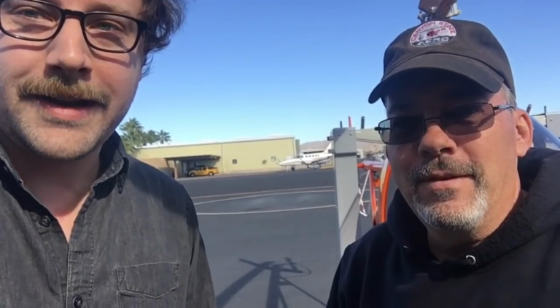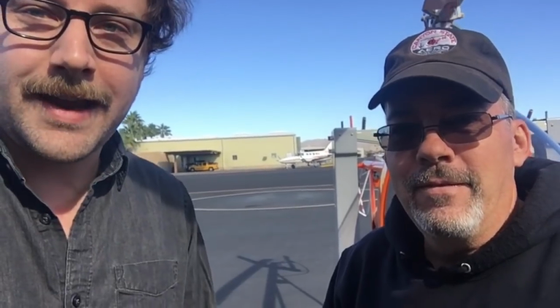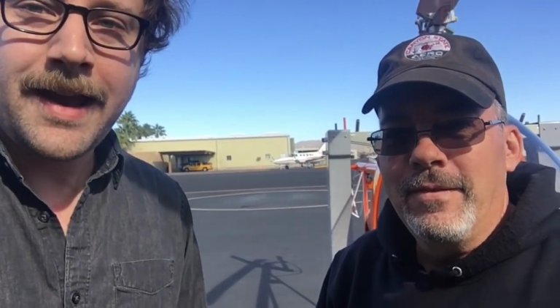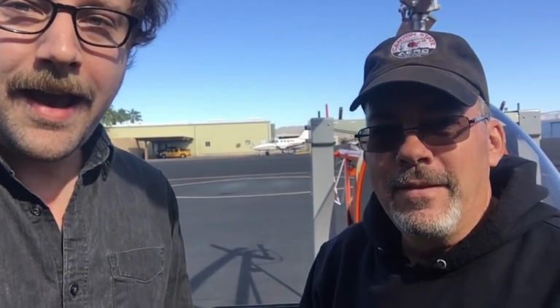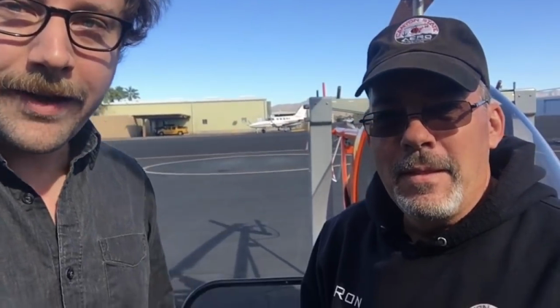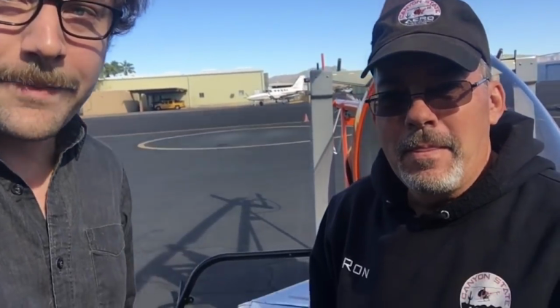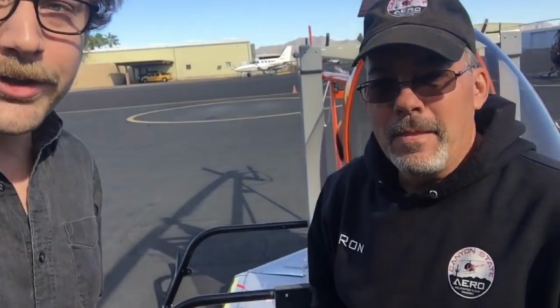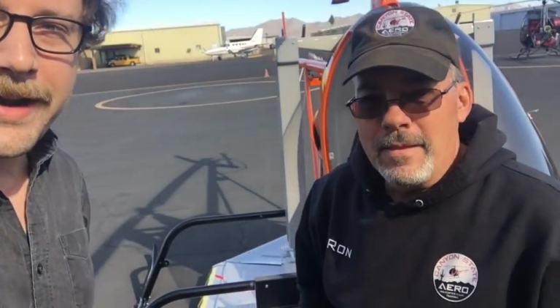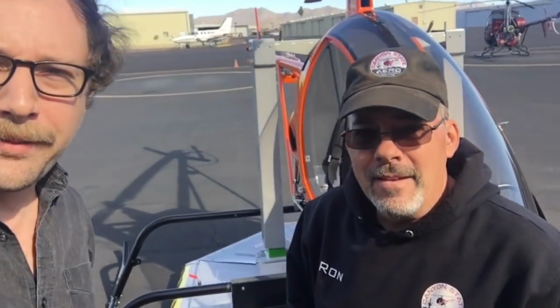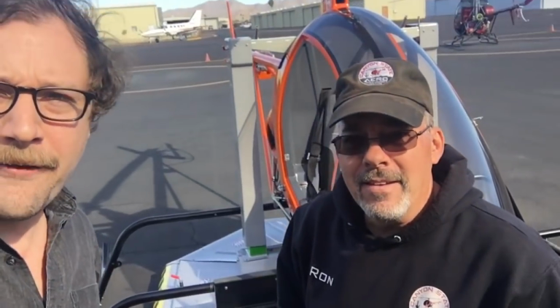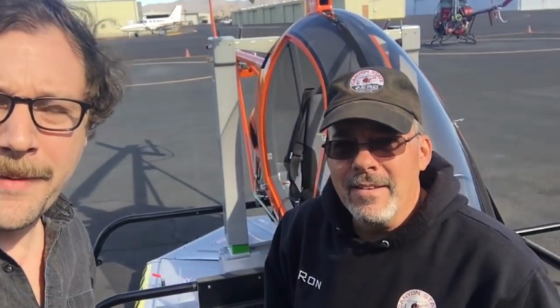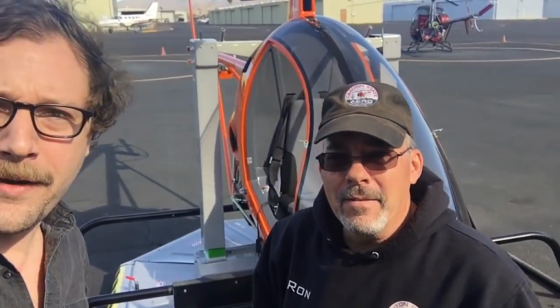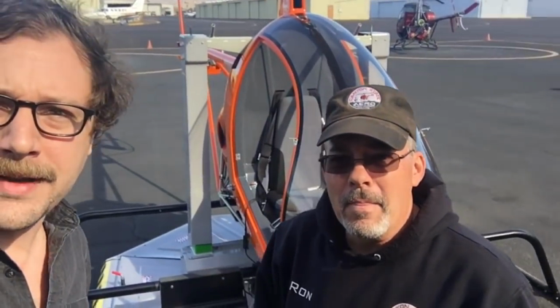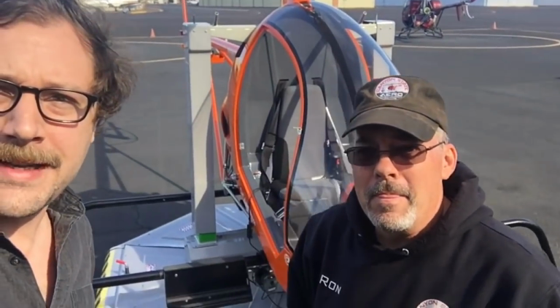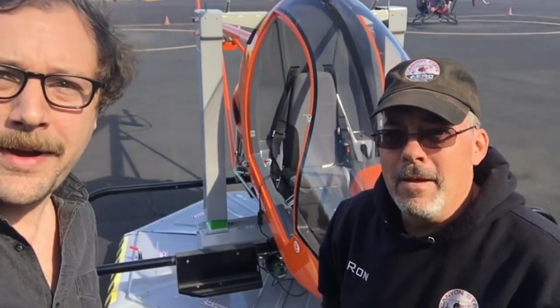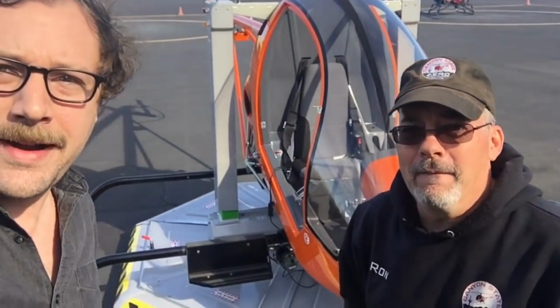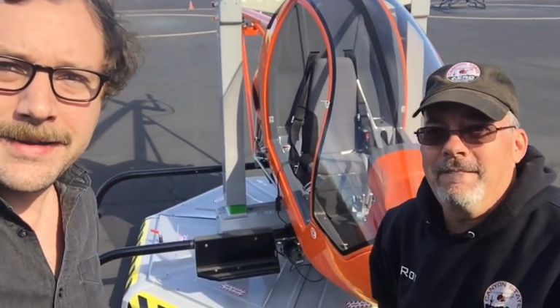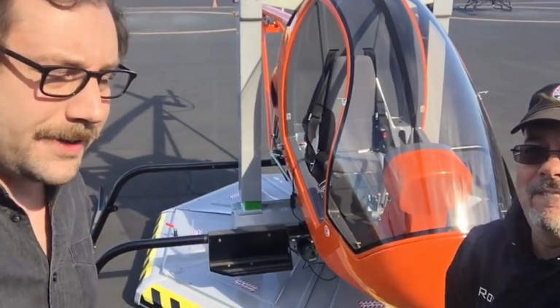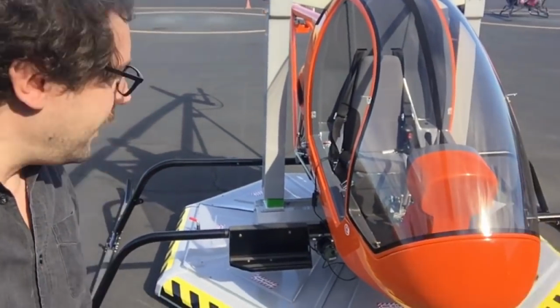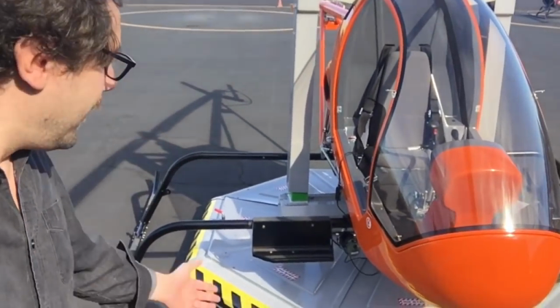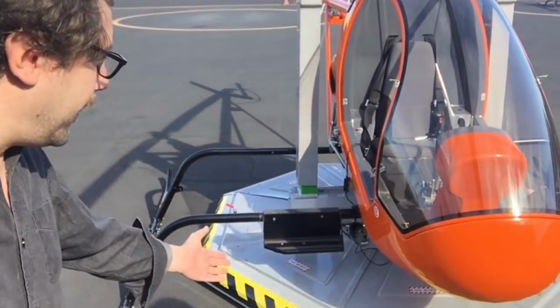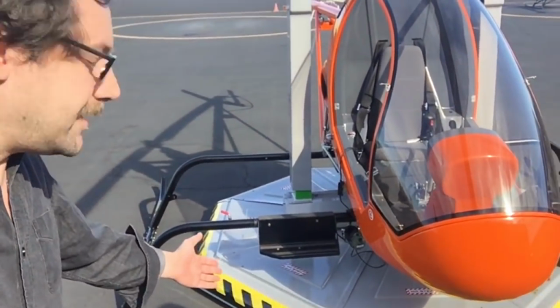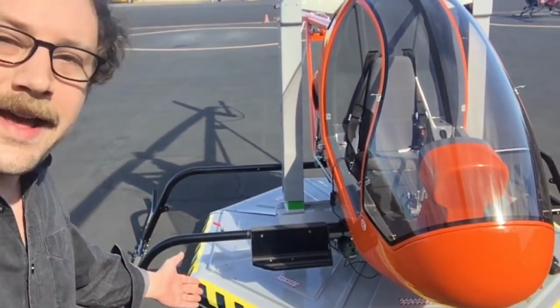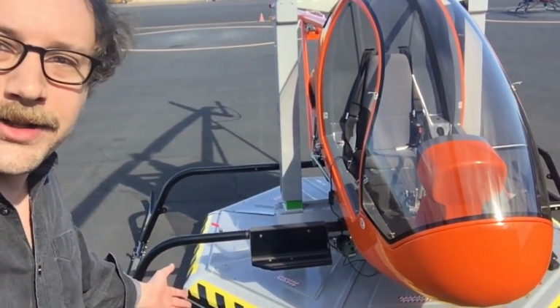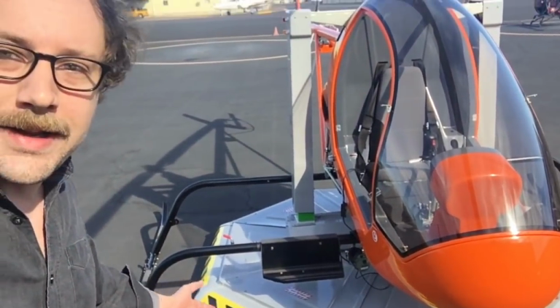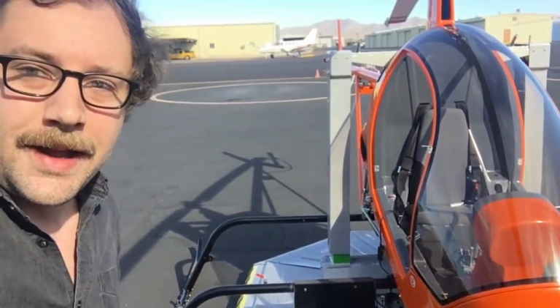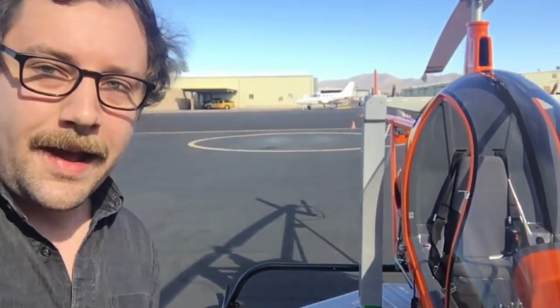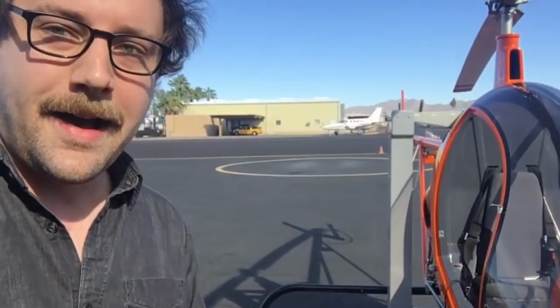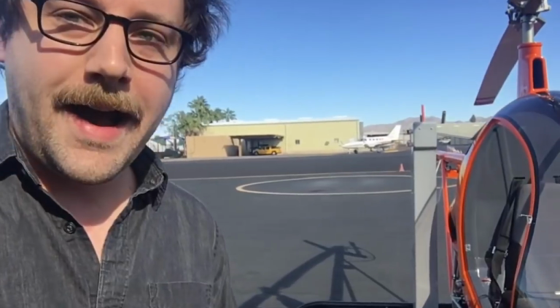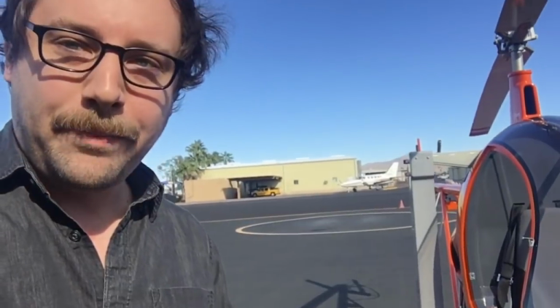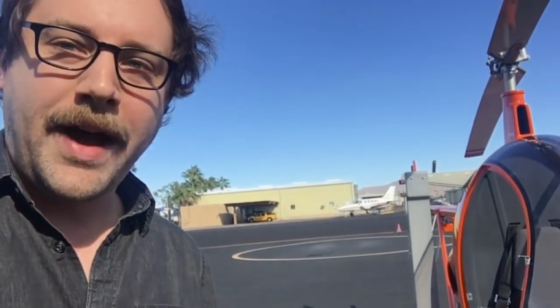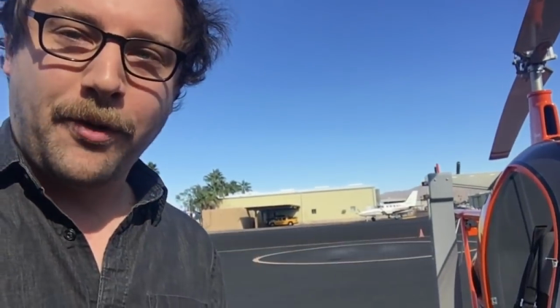It is a helicopter training platform. I don't know if you can see it behind us here, but it is actually on a platform.